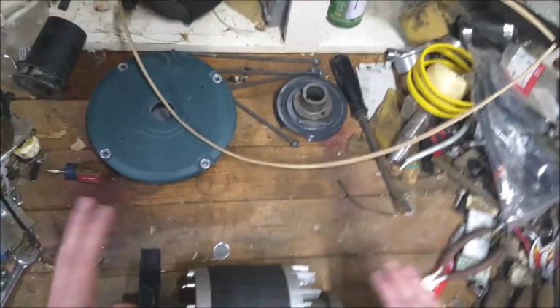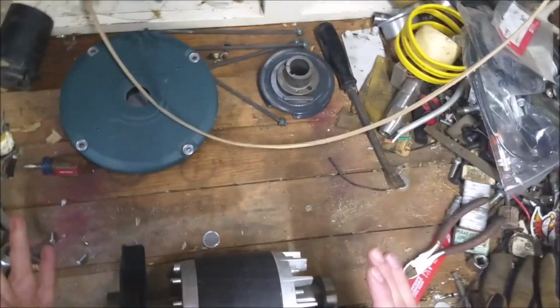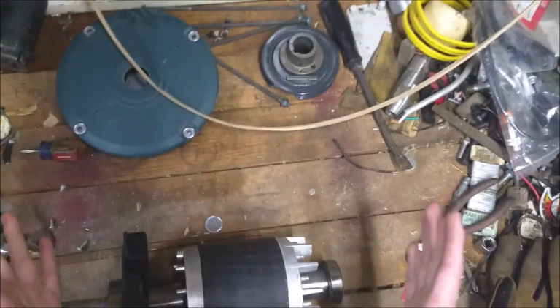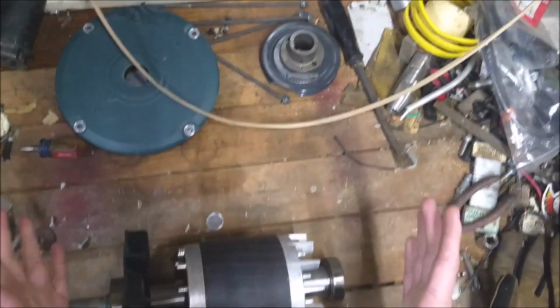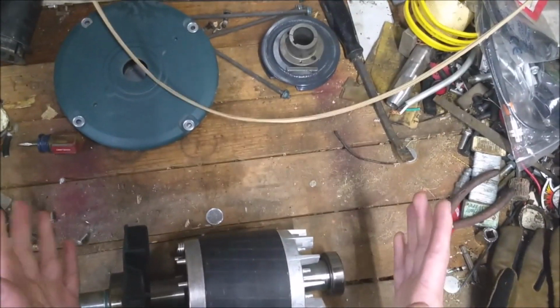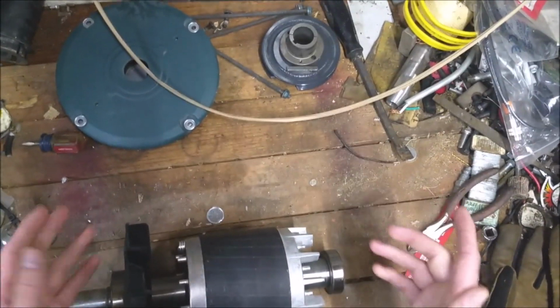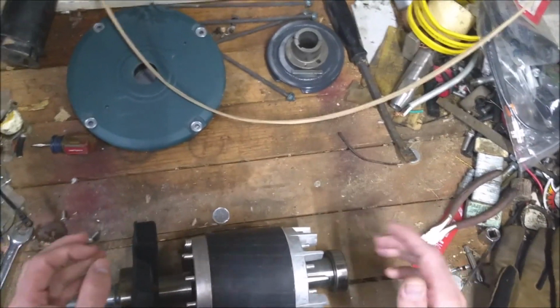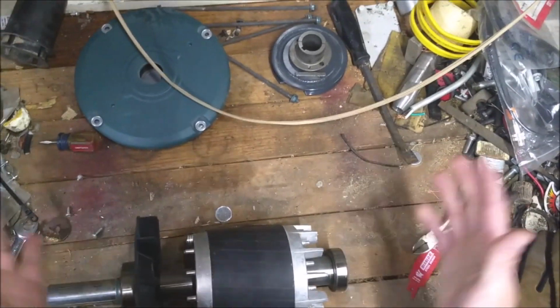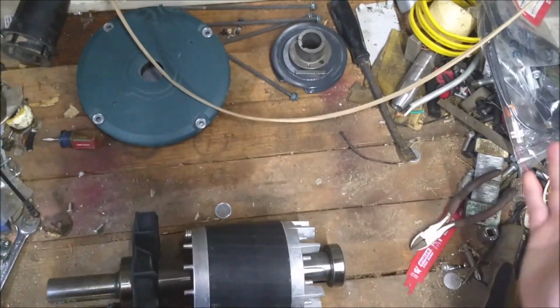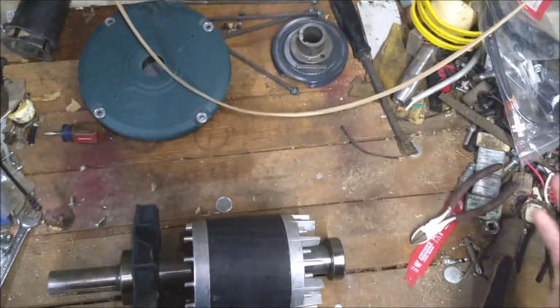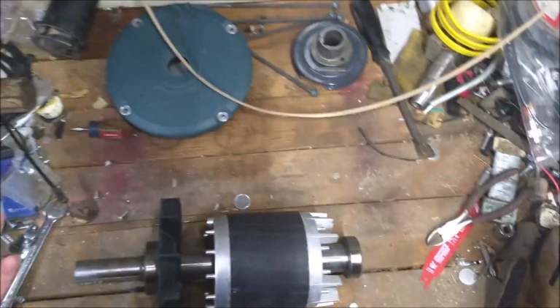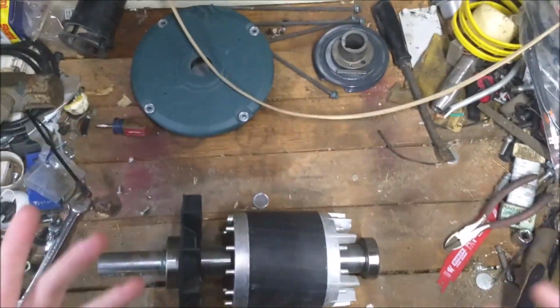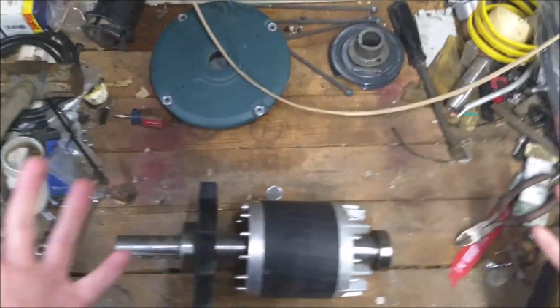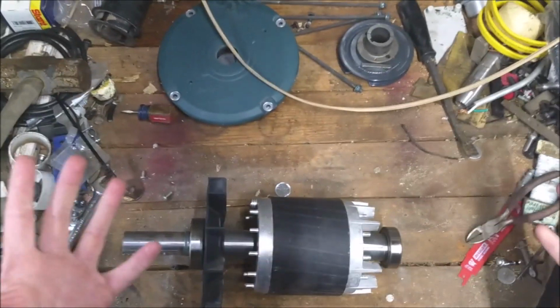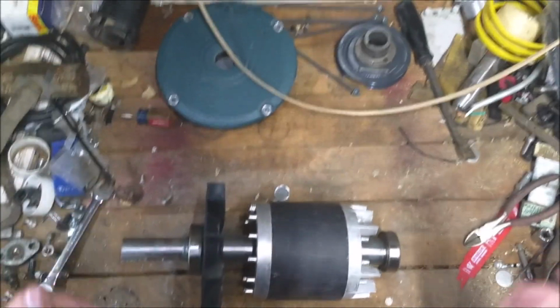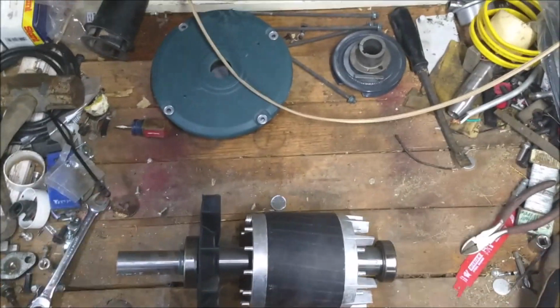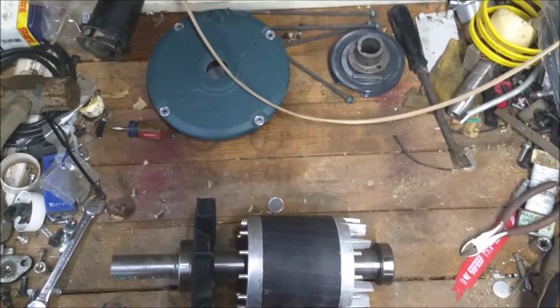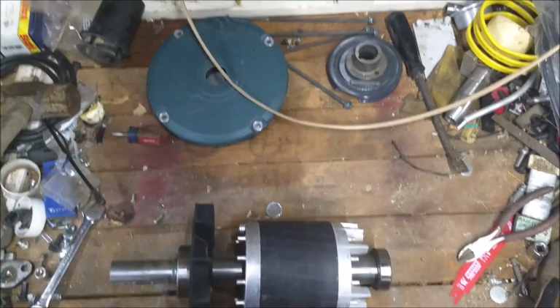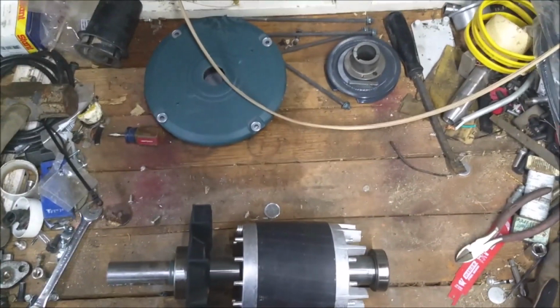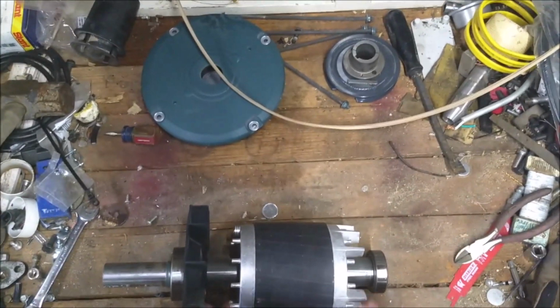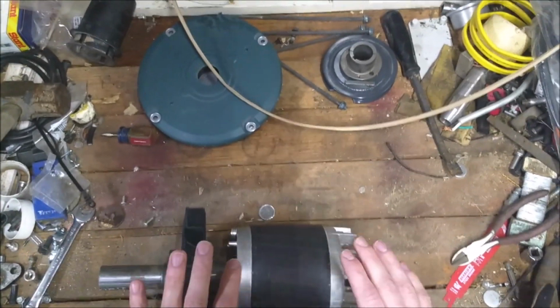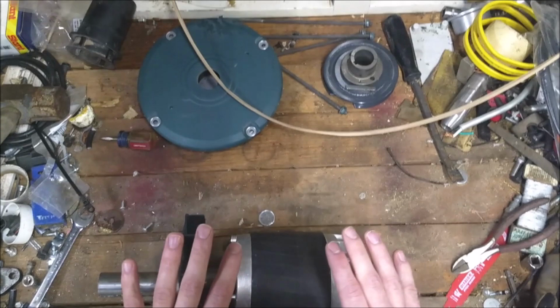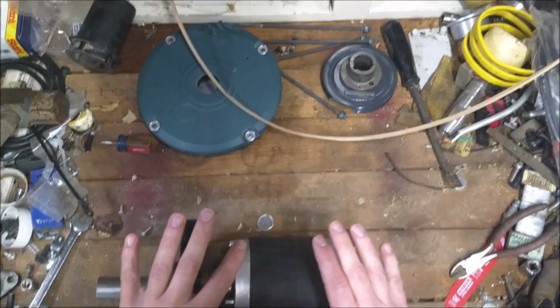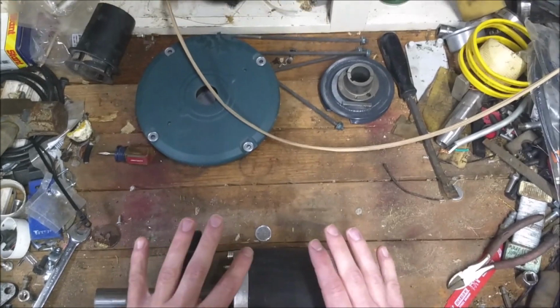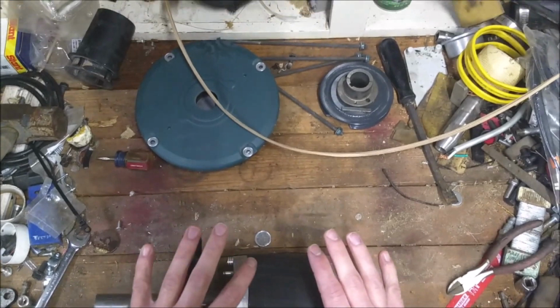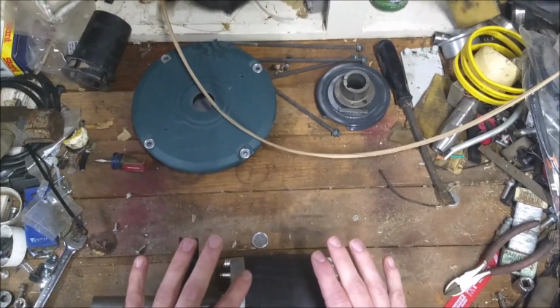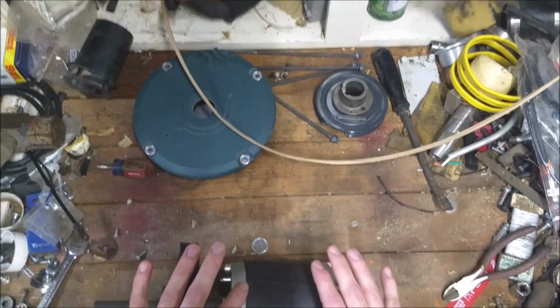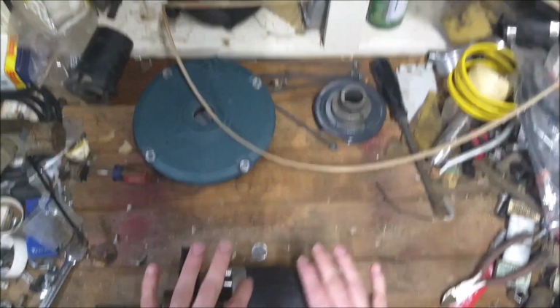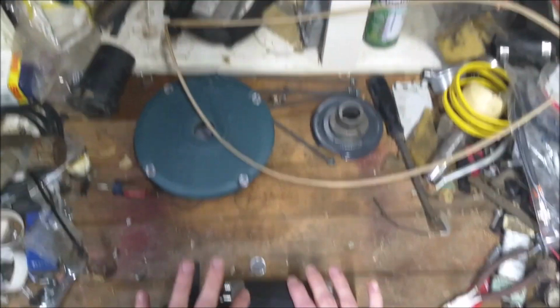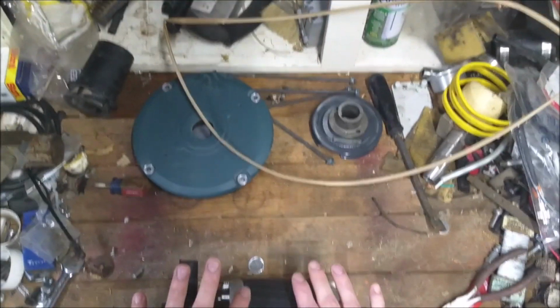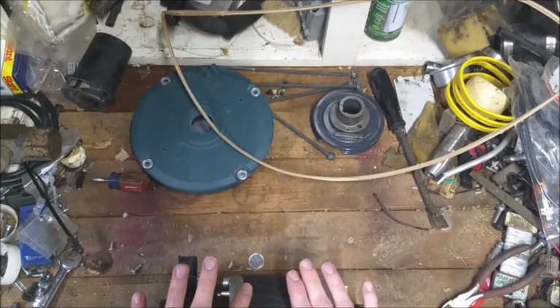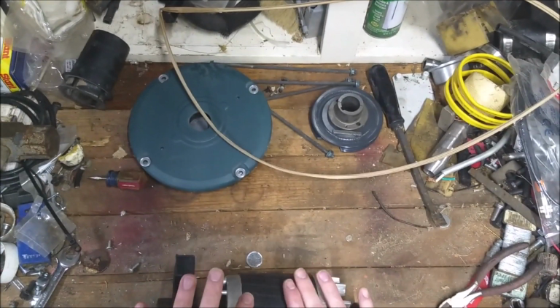This is our rotor. This is the third part of our conversion. We're going to start setting this thing up for magnets today.